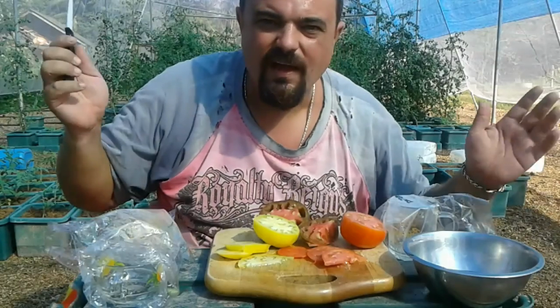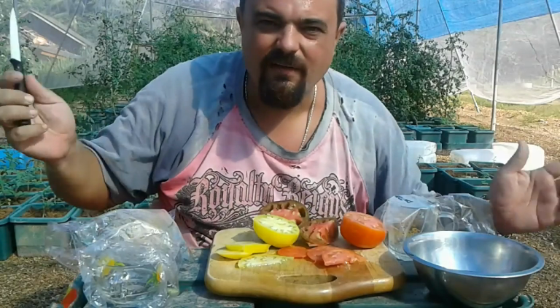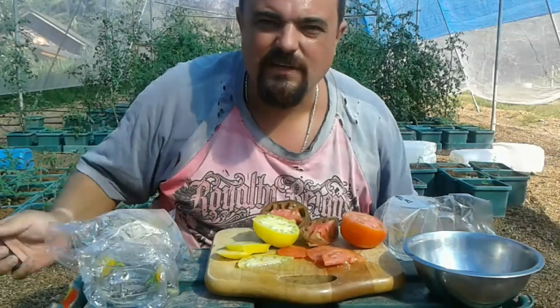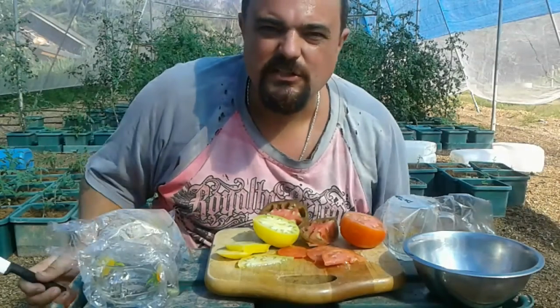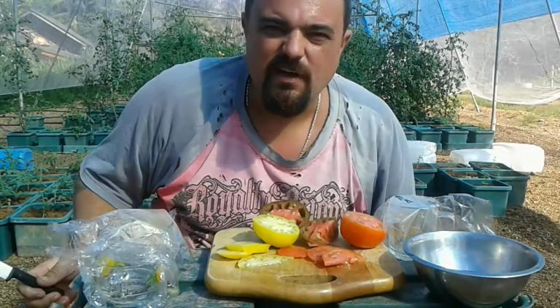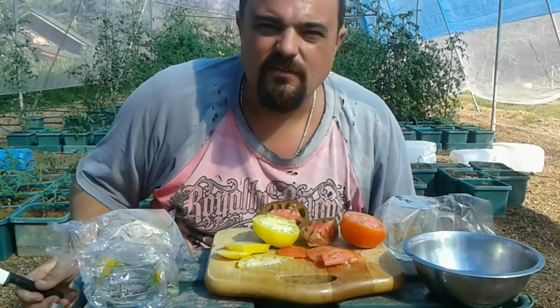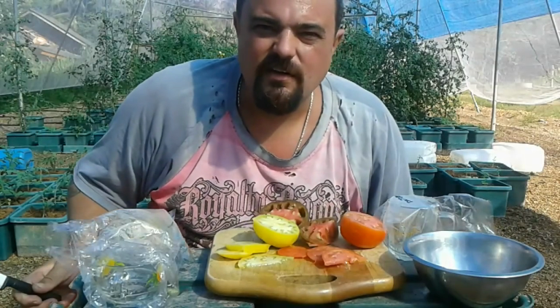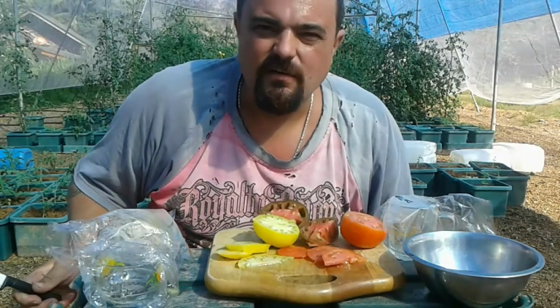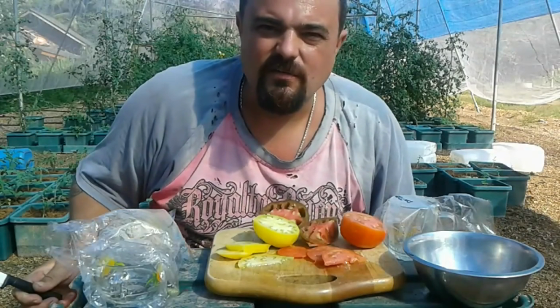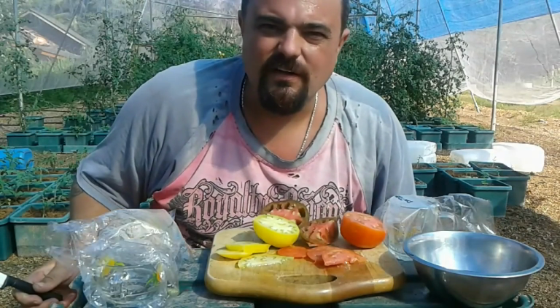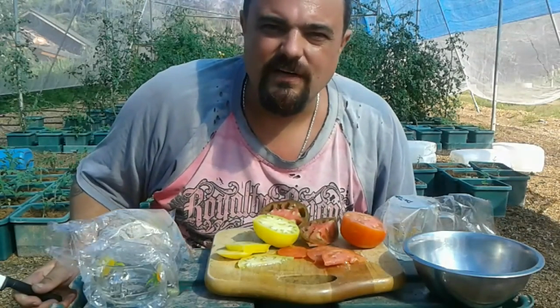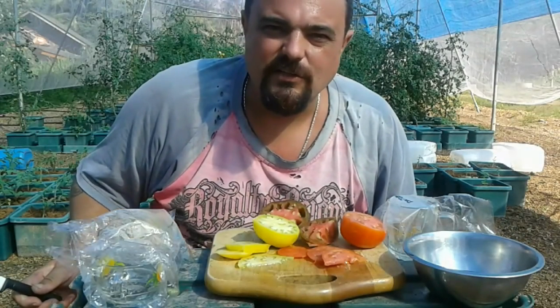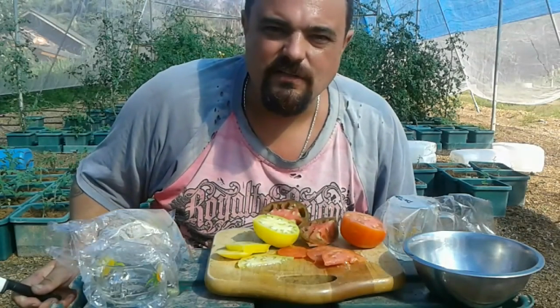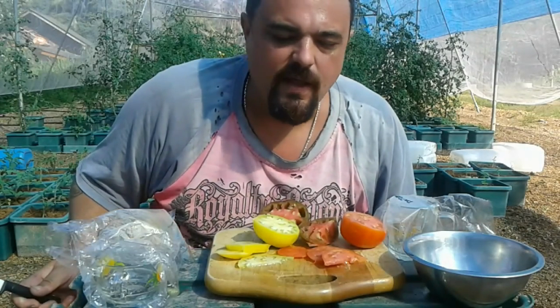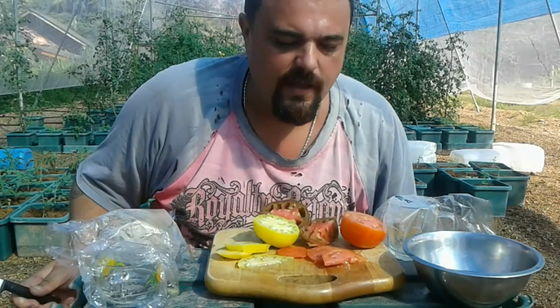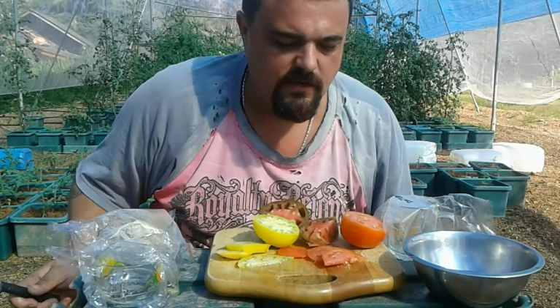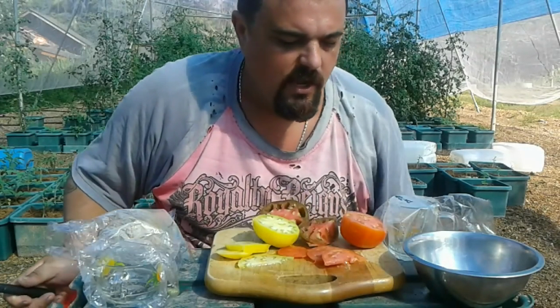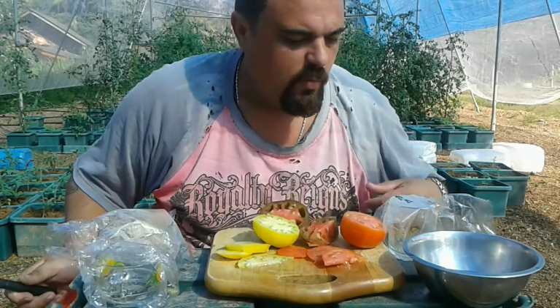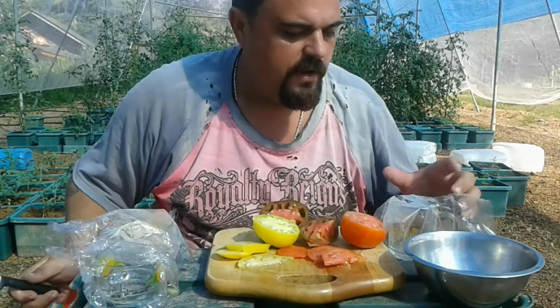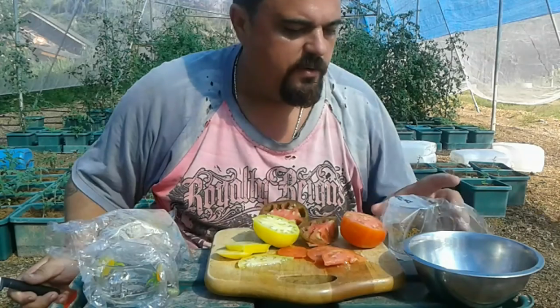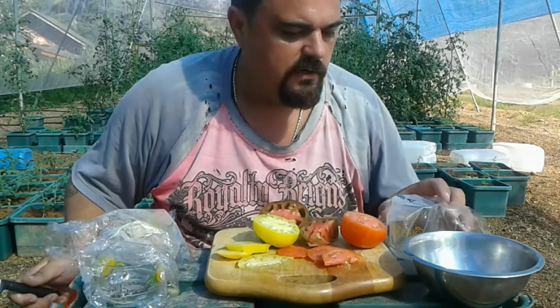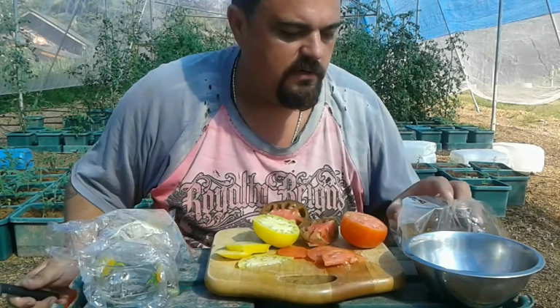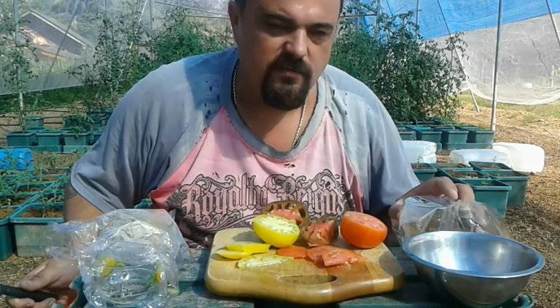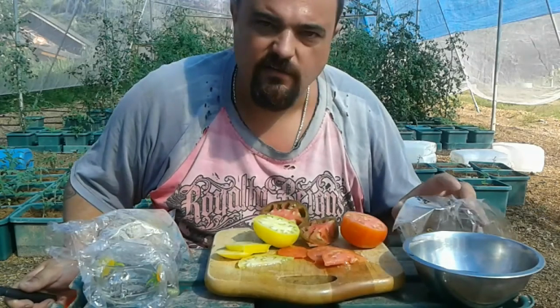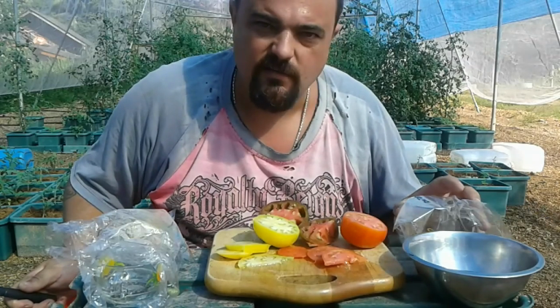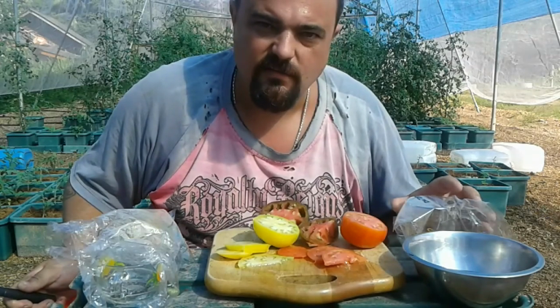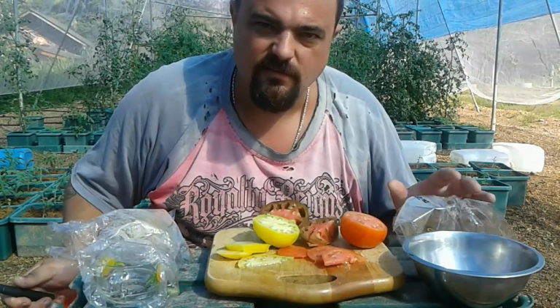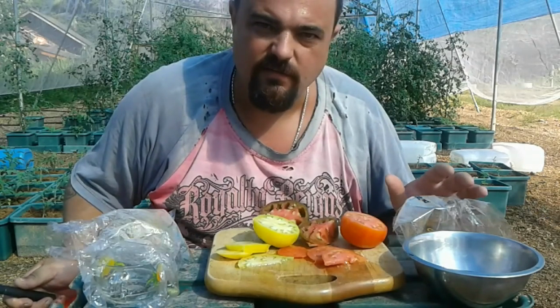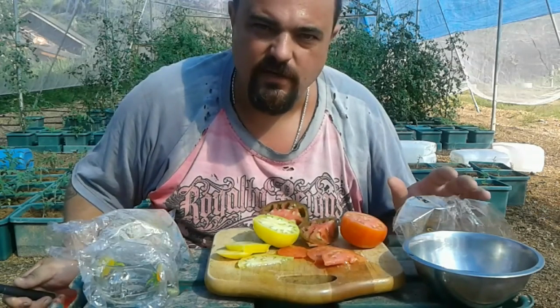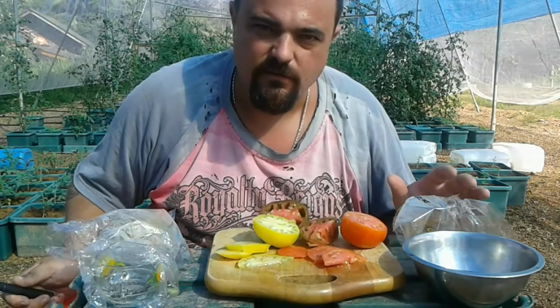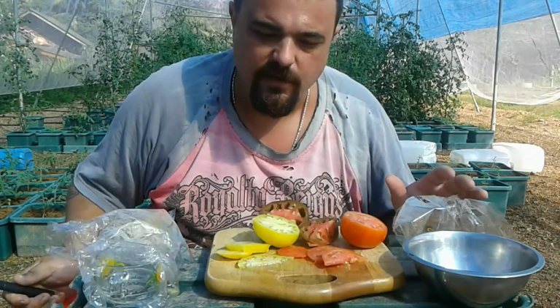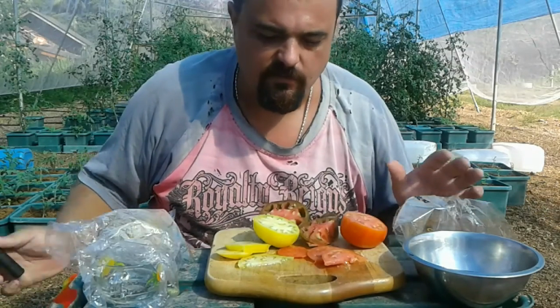Hi everyone, James Harrison here once again at Green Evolutions and we are doing a little seed saving video for you guys.